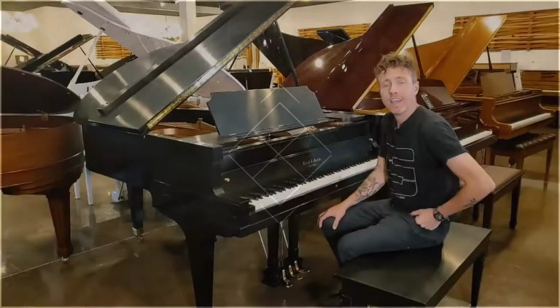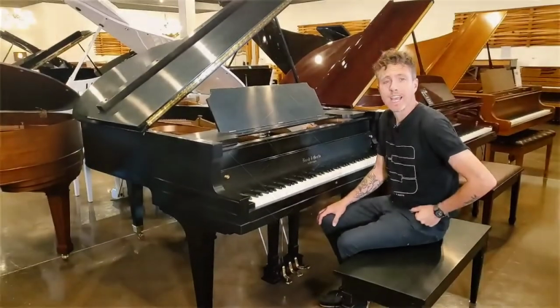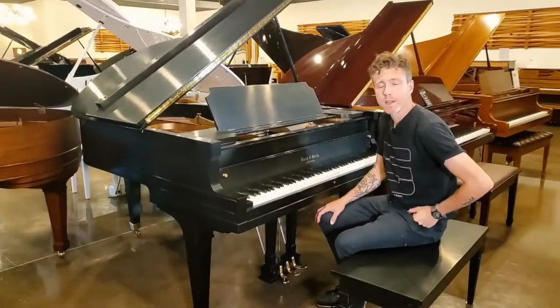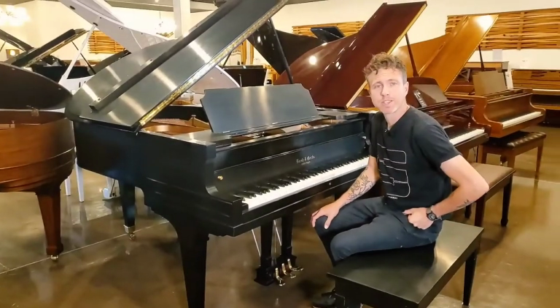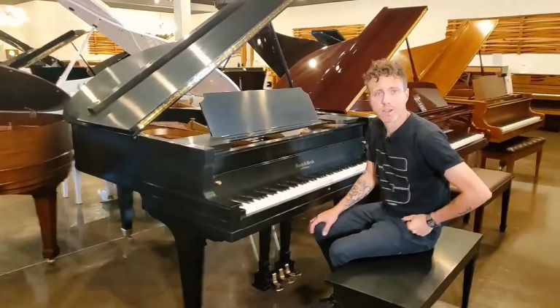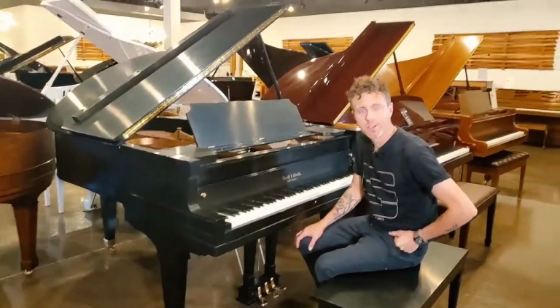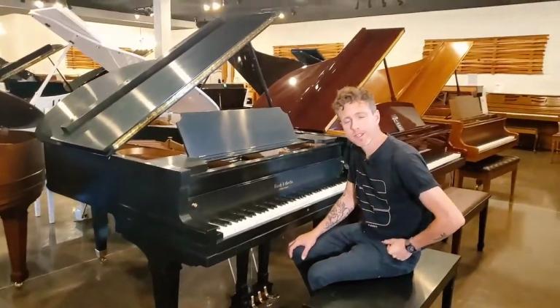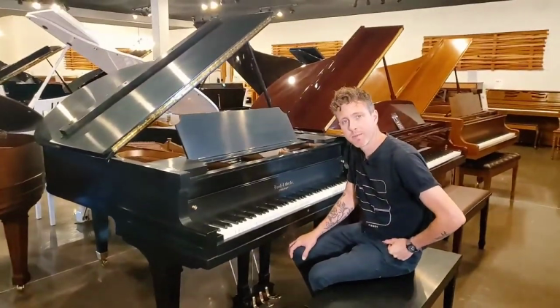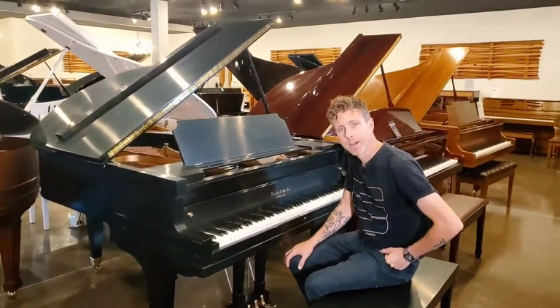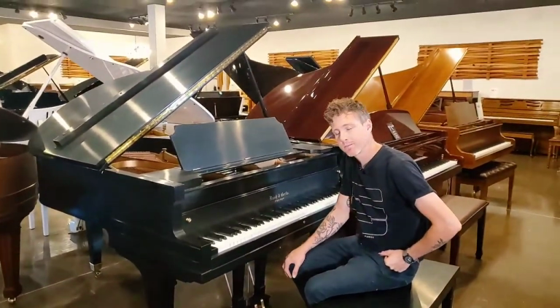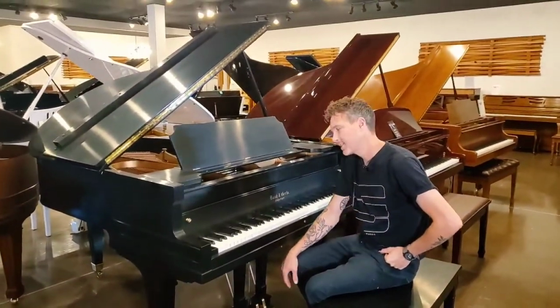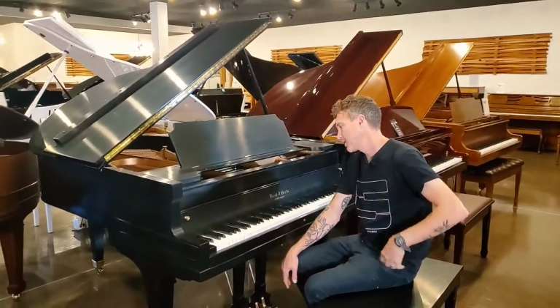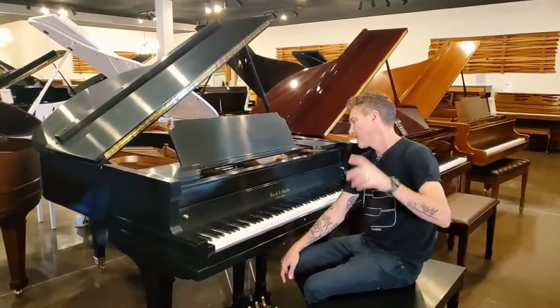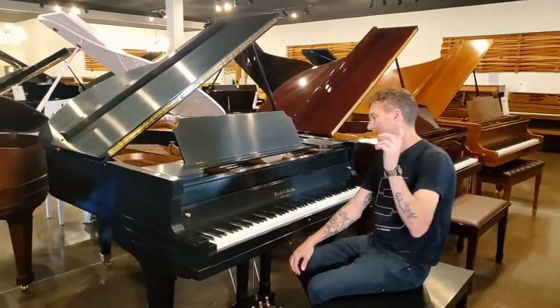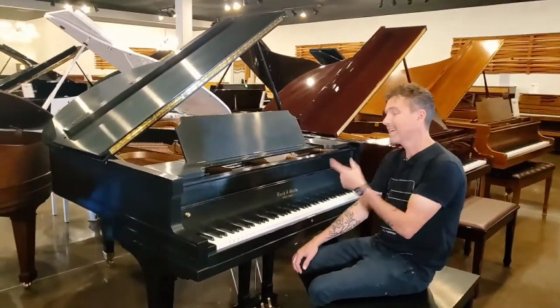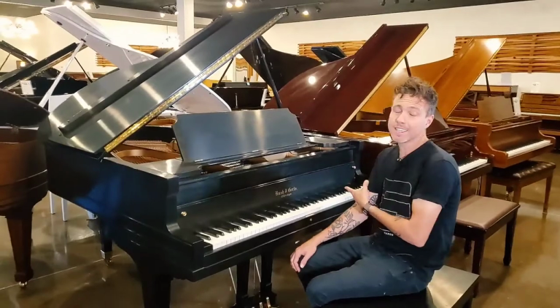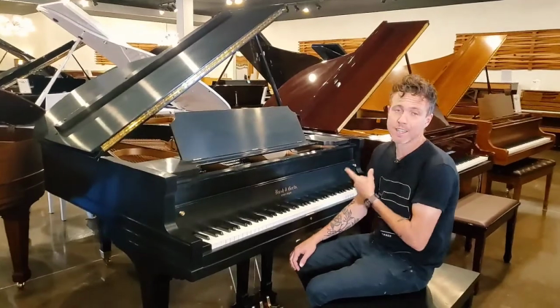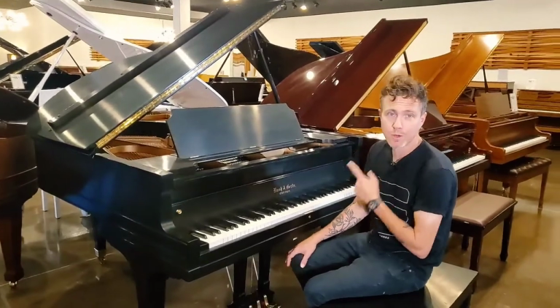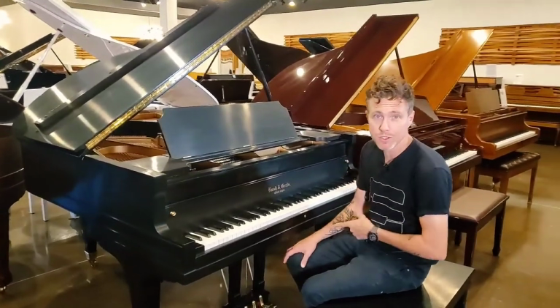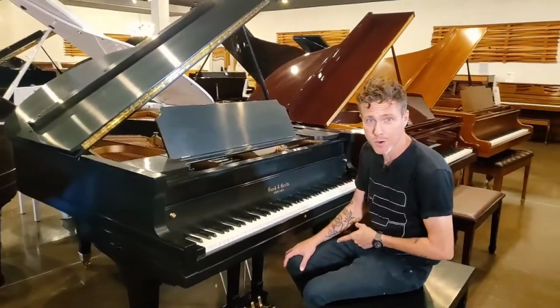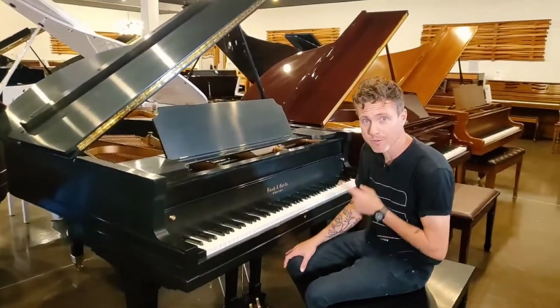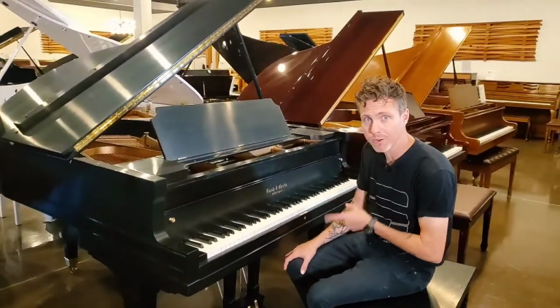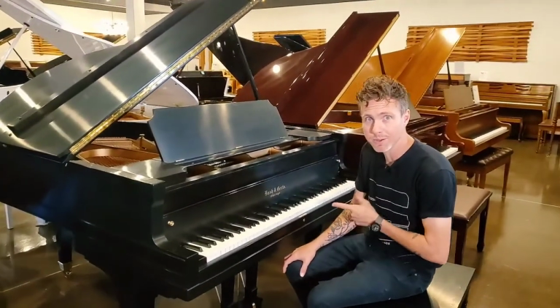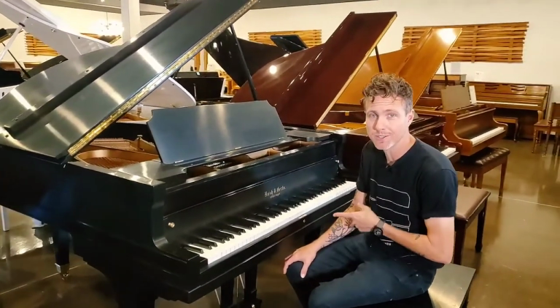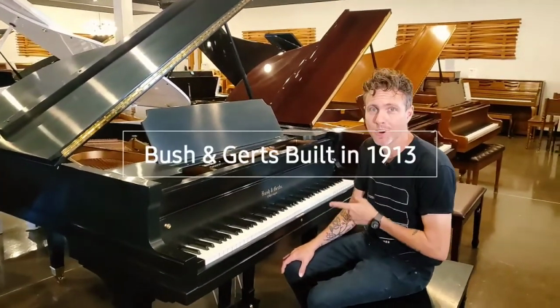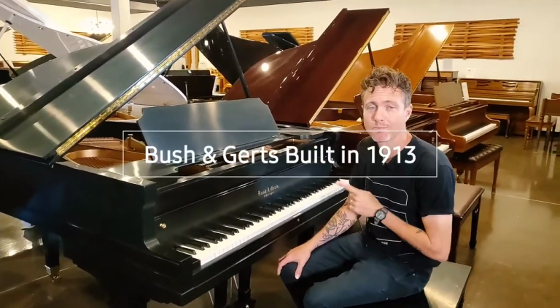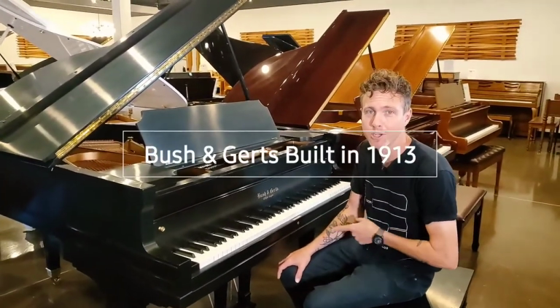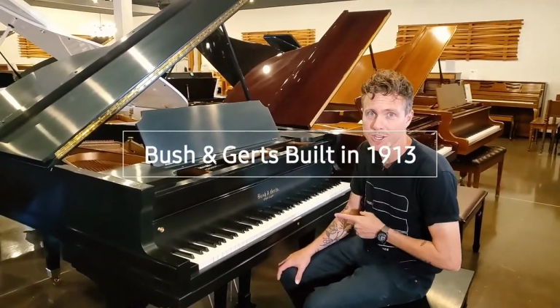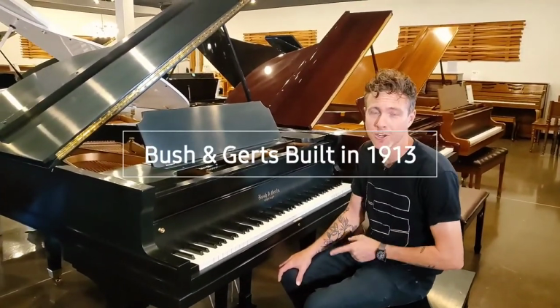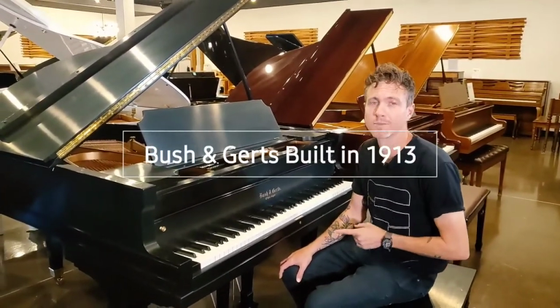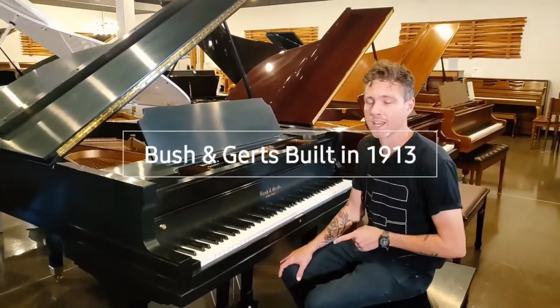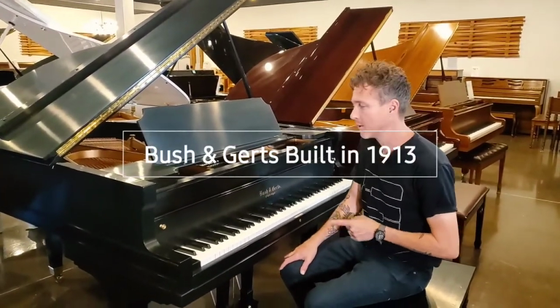Hey guys, Michael Stilwell here from Stilwell Pianos in Mesa, Arizona, and this is a fully restored Bush and Gertz piano.